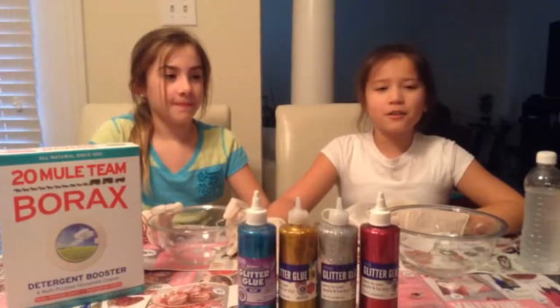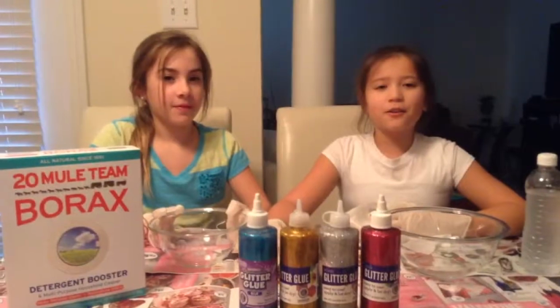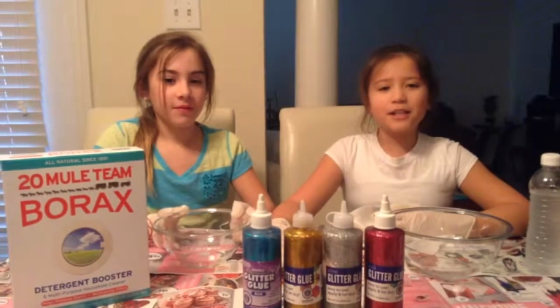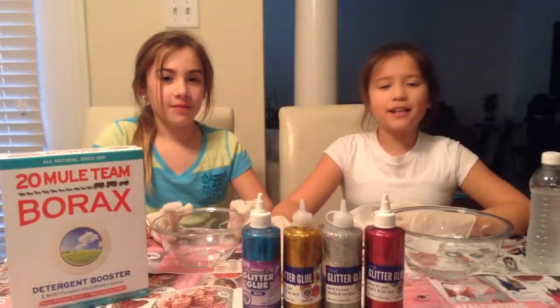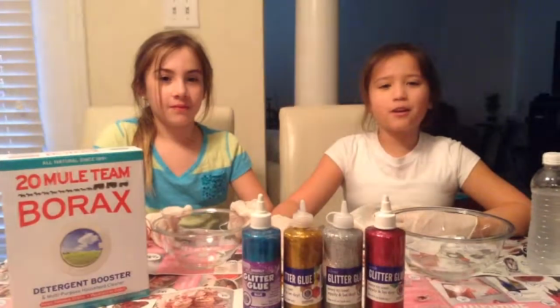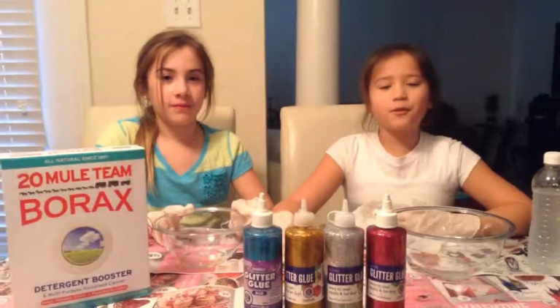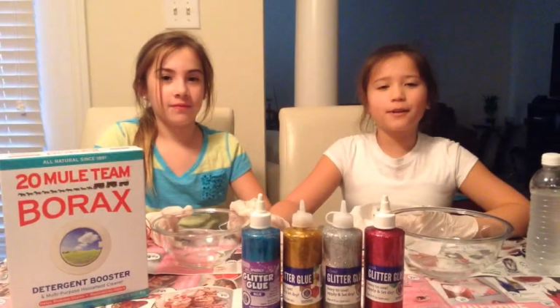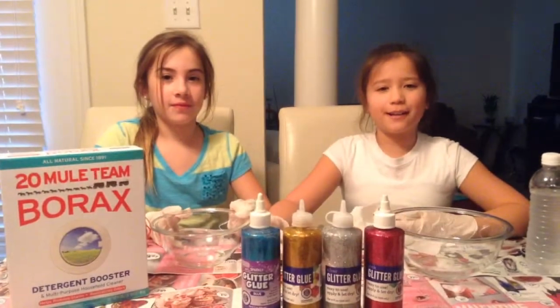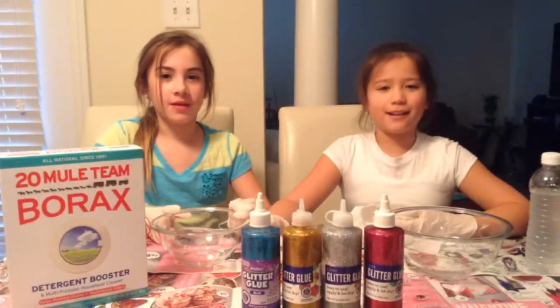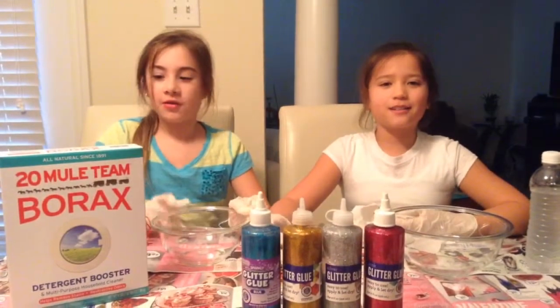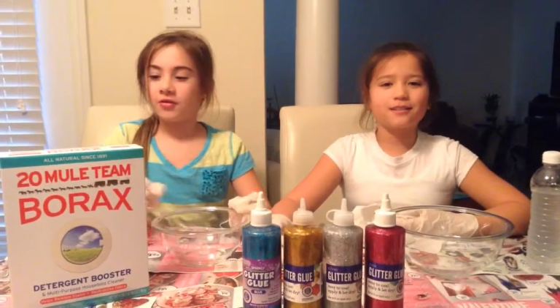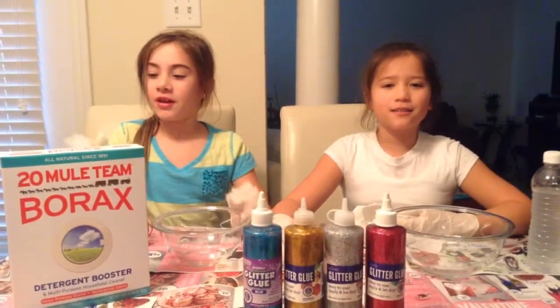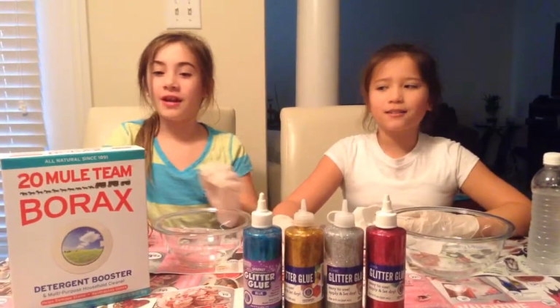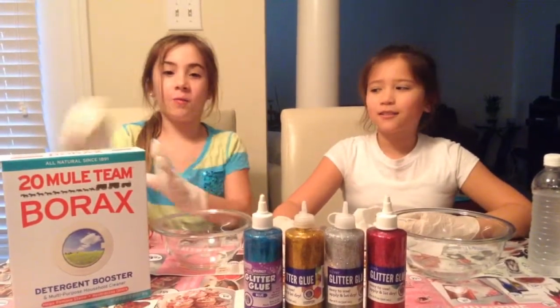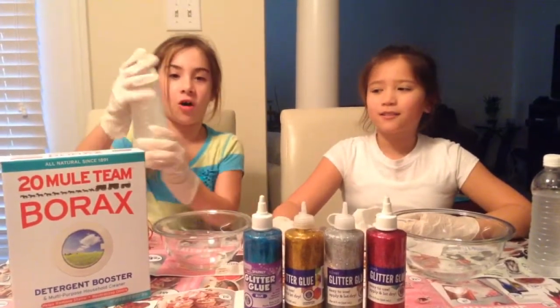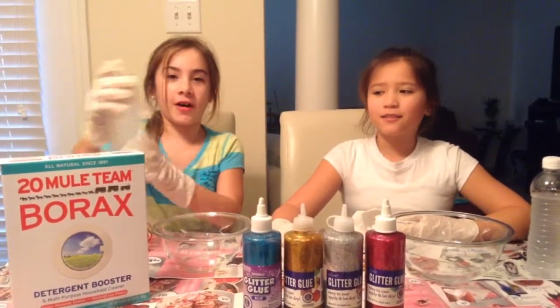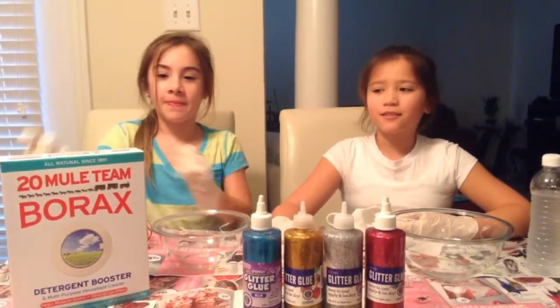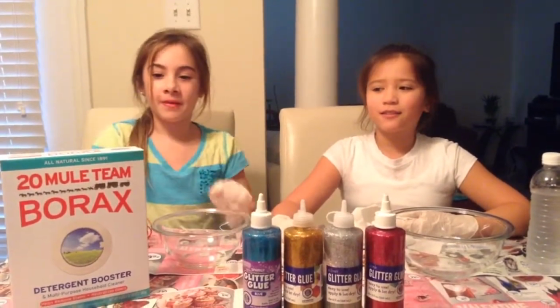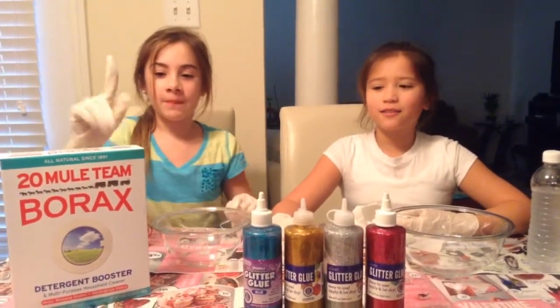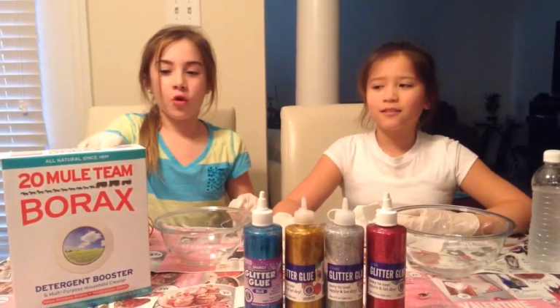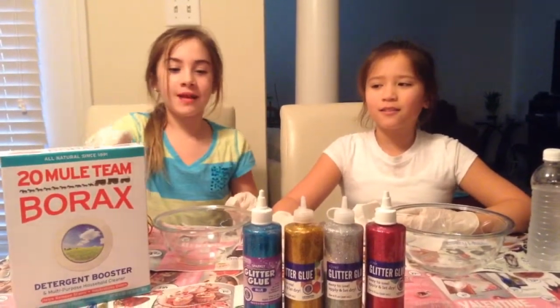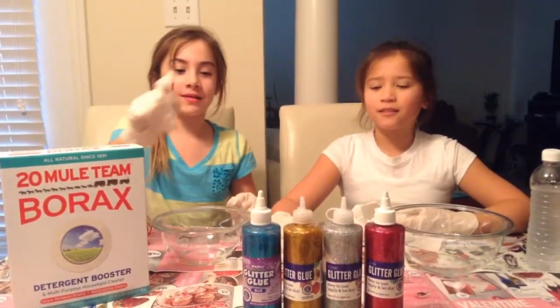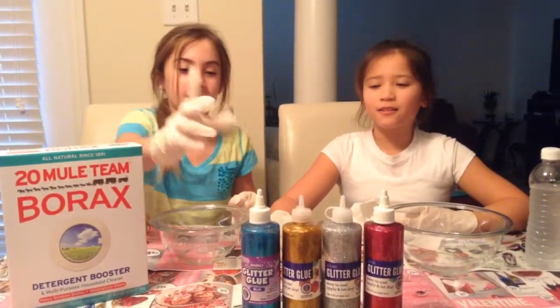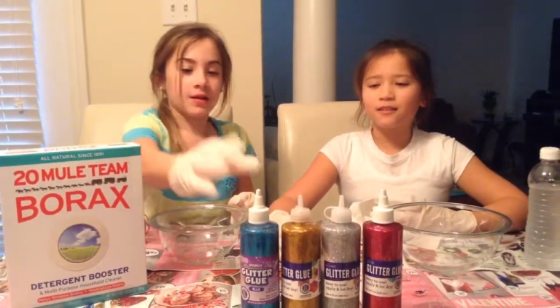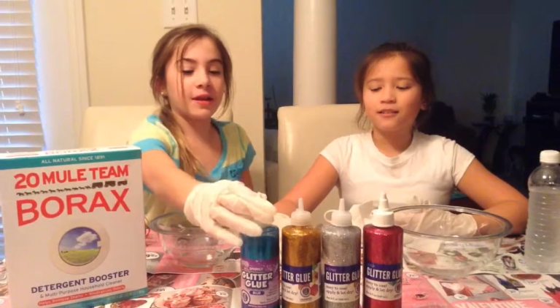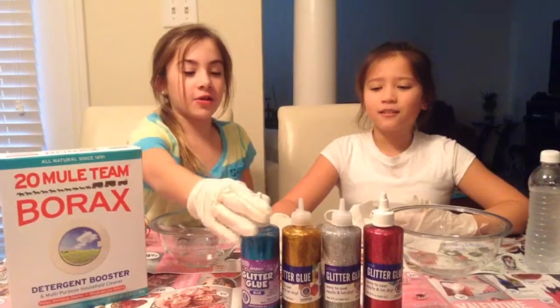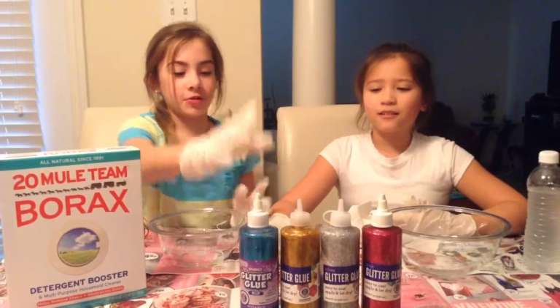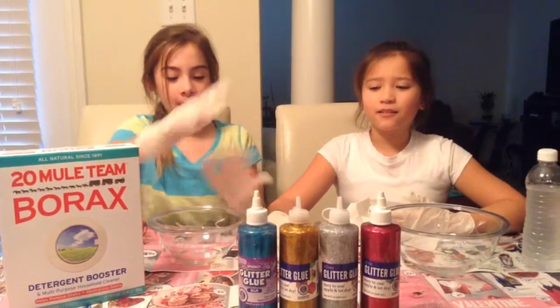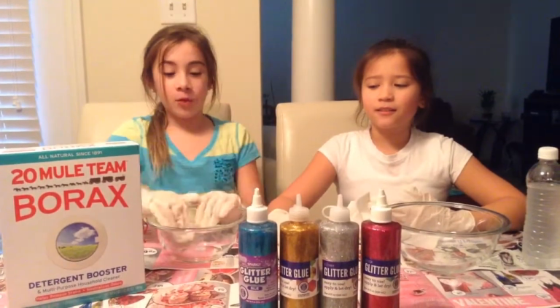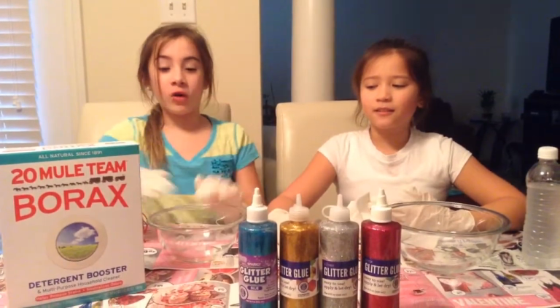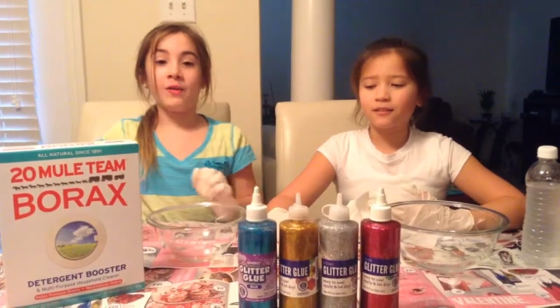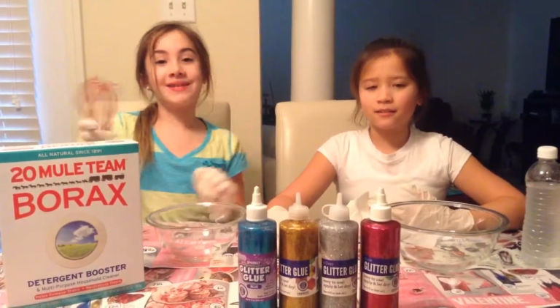You're only going to need a few ingredients: water, borax, glitter glue, a bowl, and a whisk.